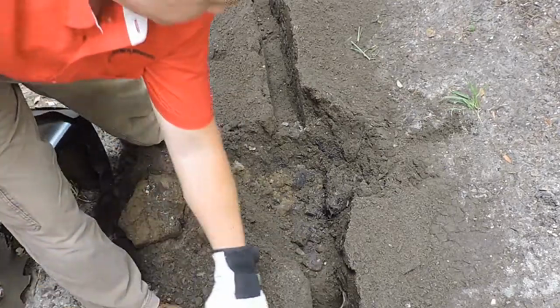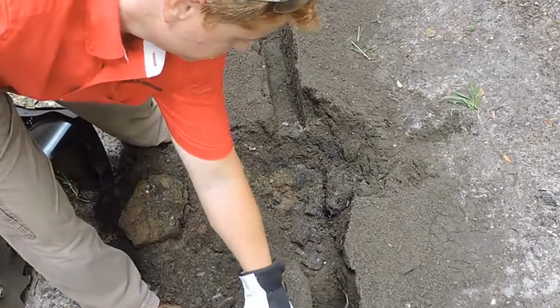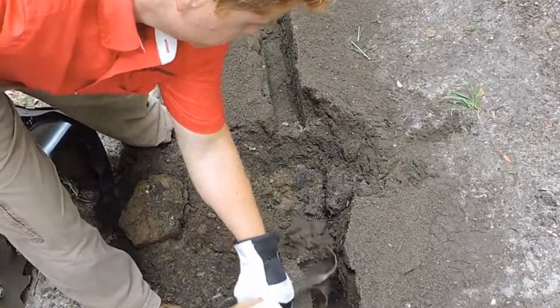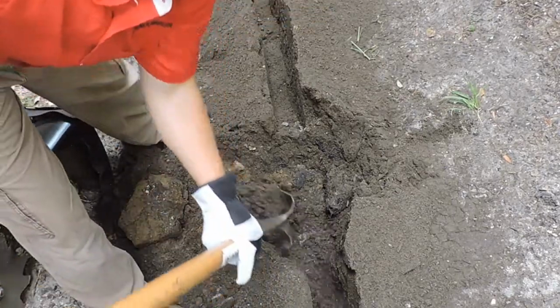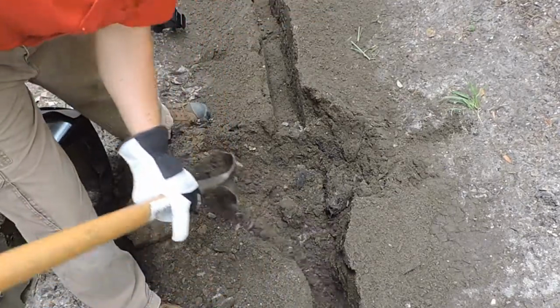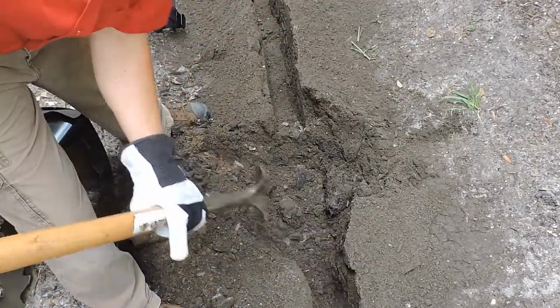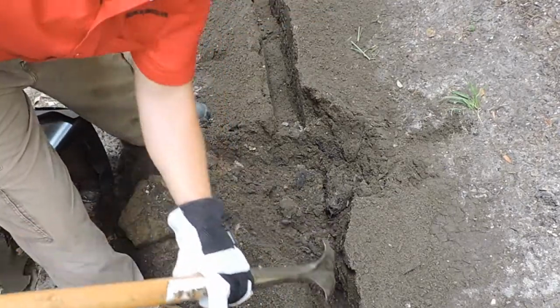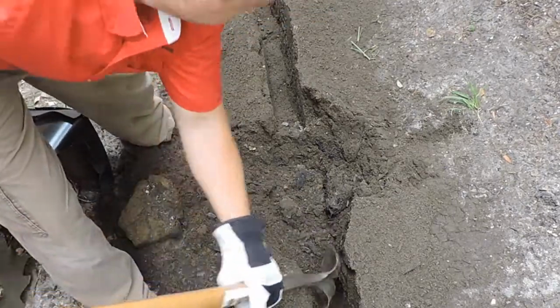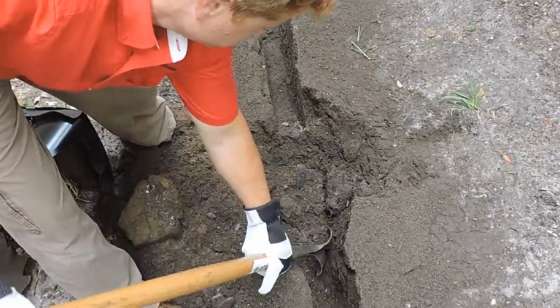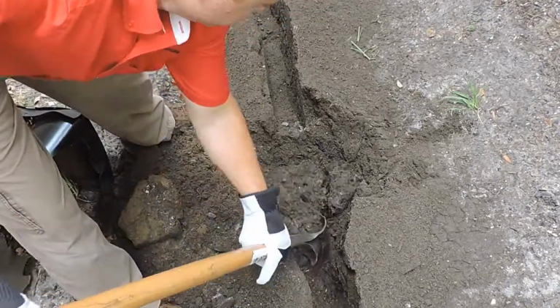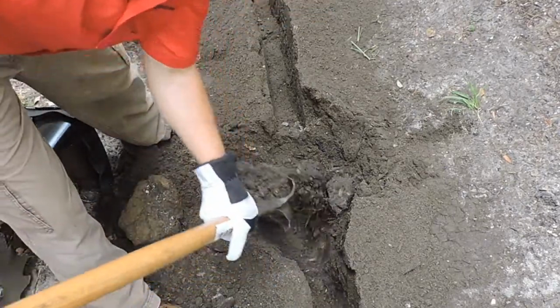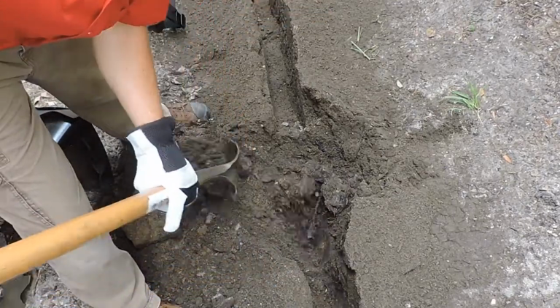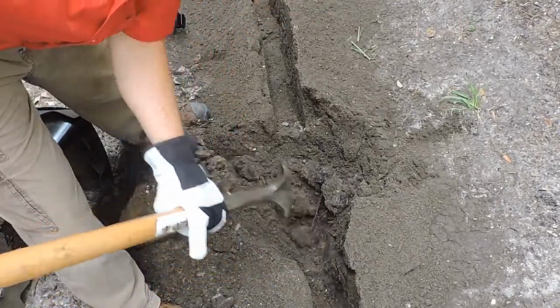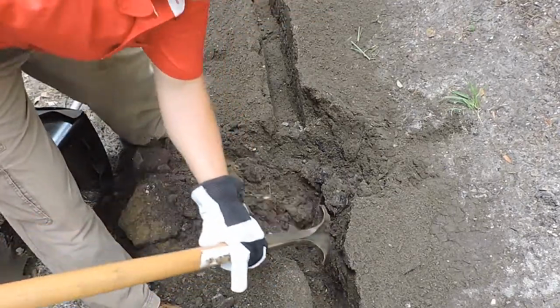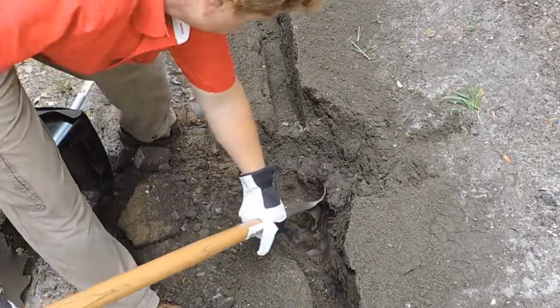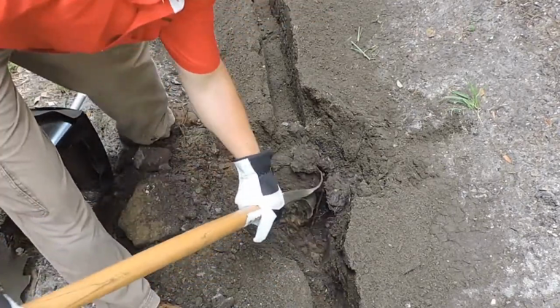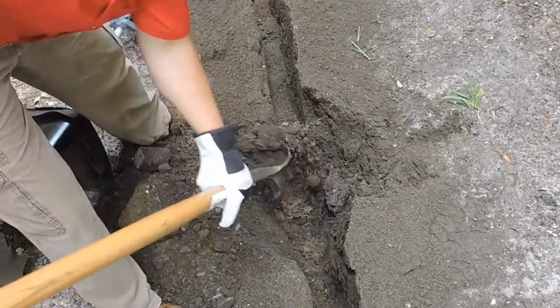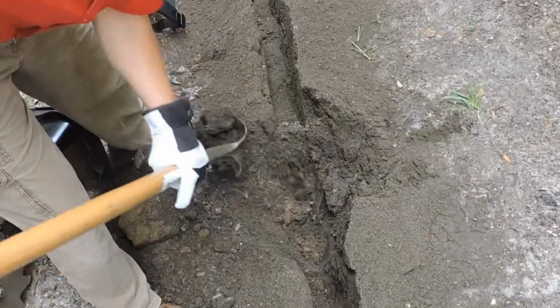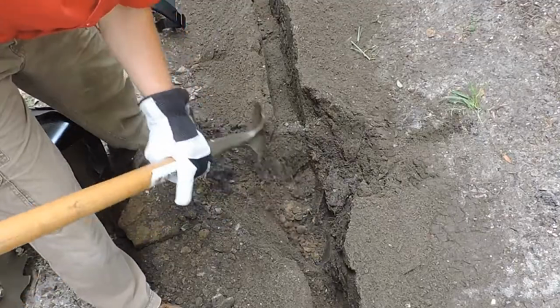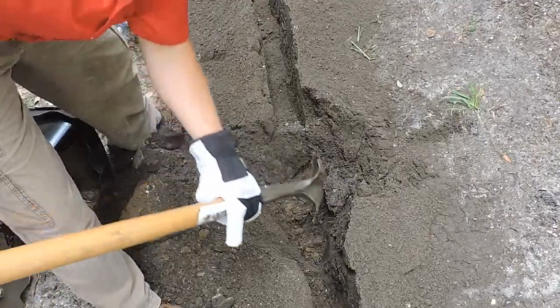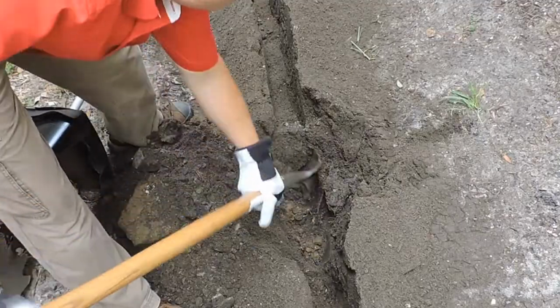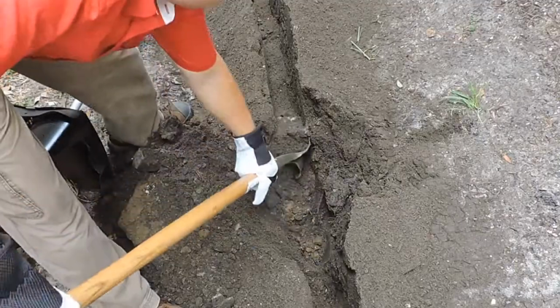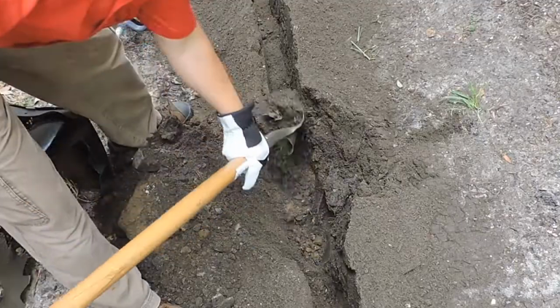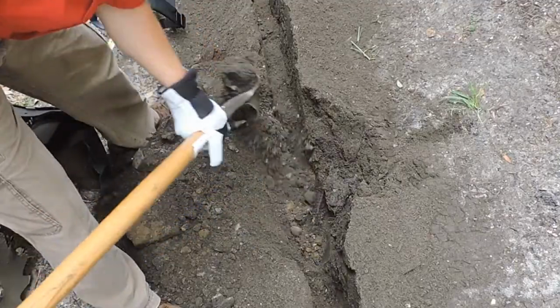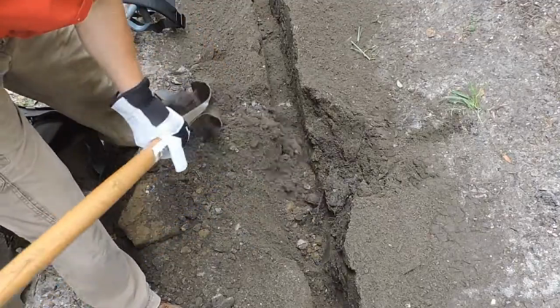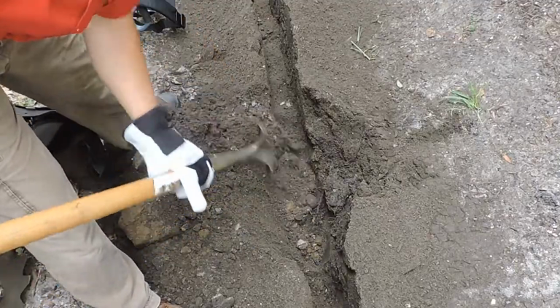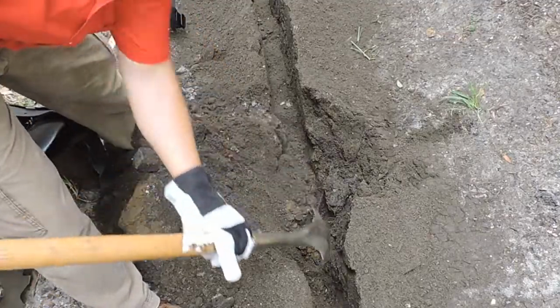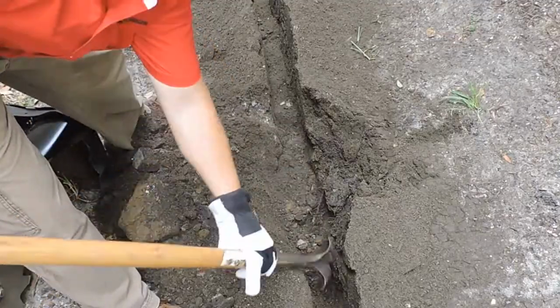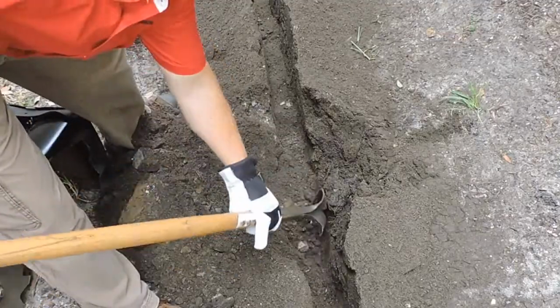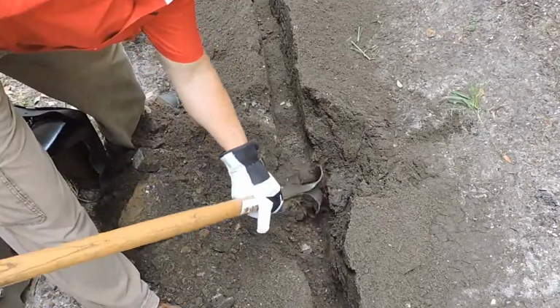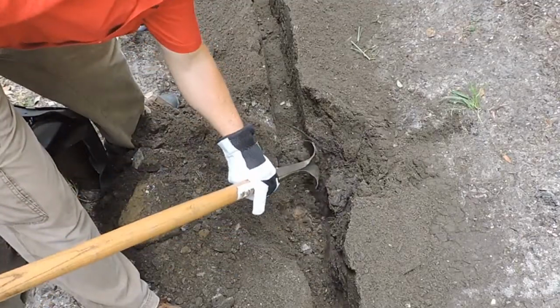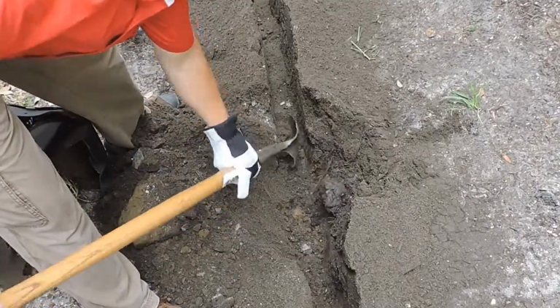Once the obstacle has been removed, just clean the trench and that's it. The proper technique for trenching with the Trench Badger Pro.